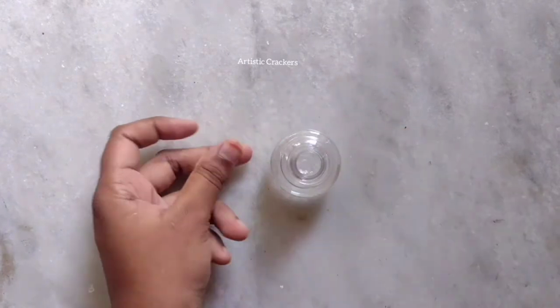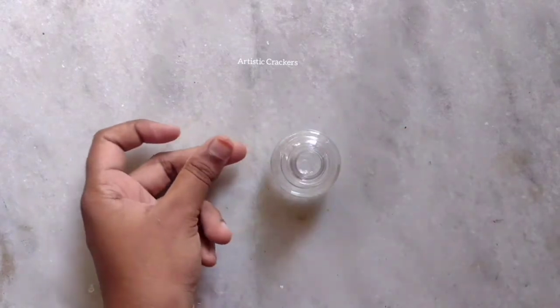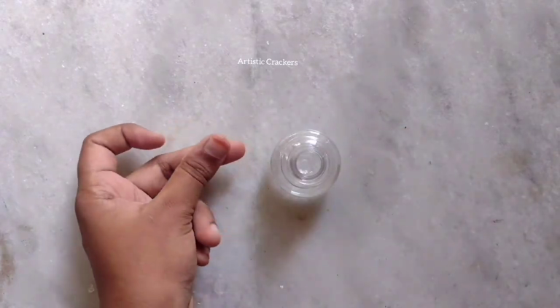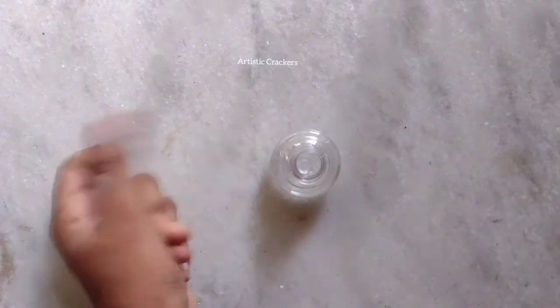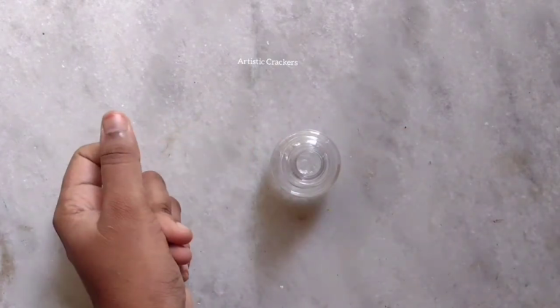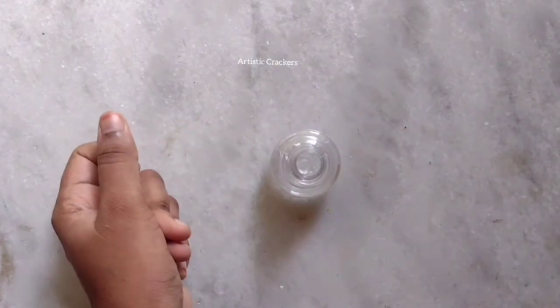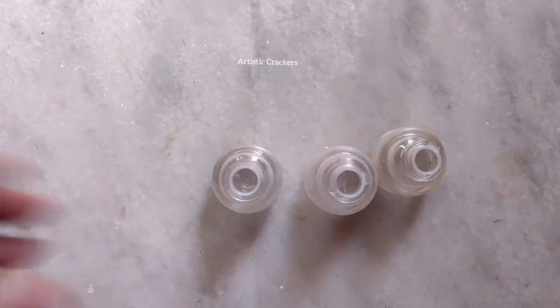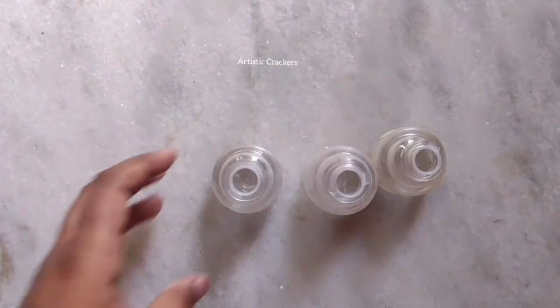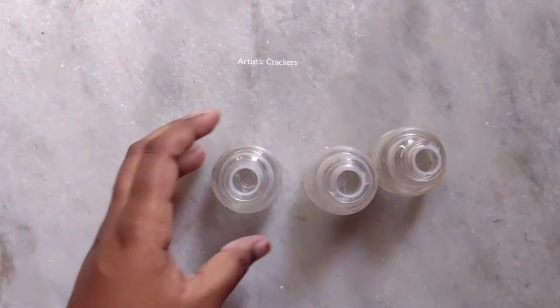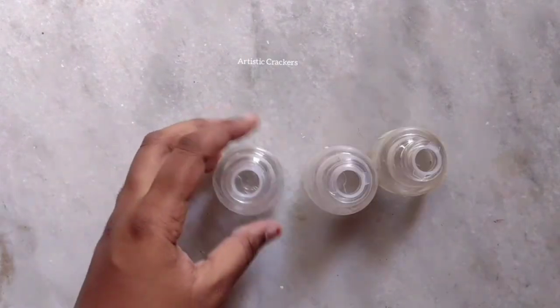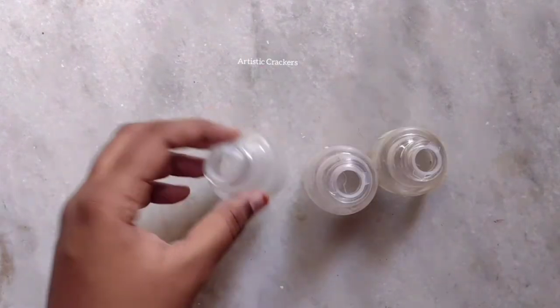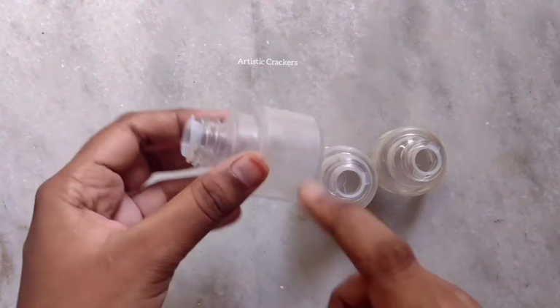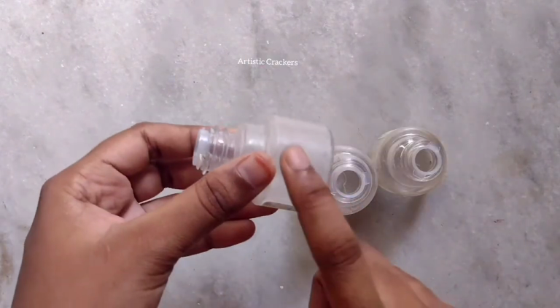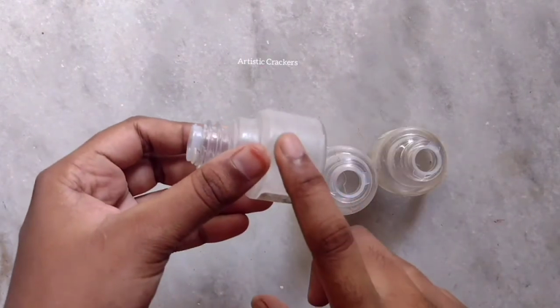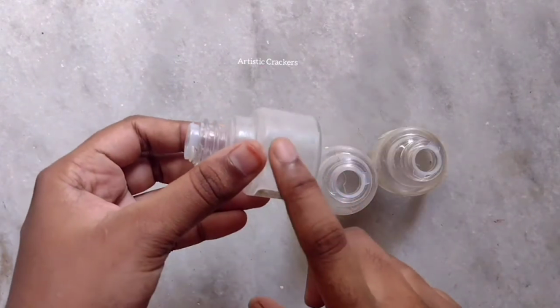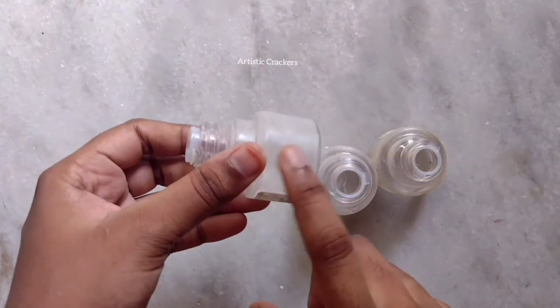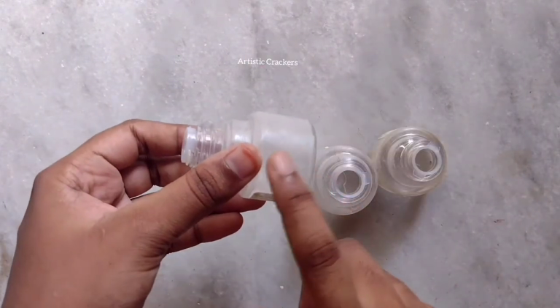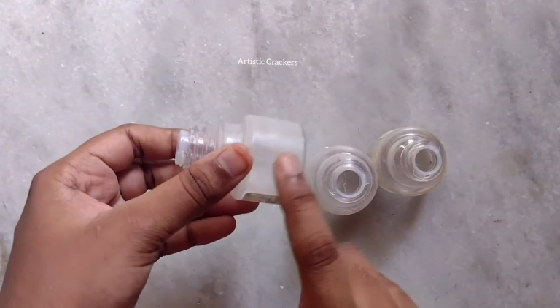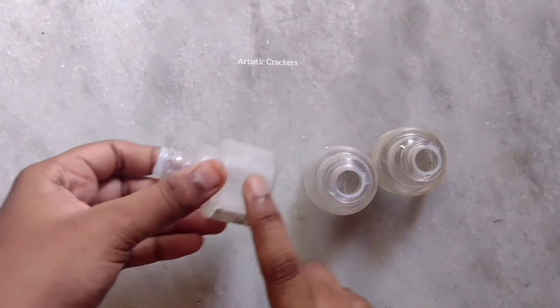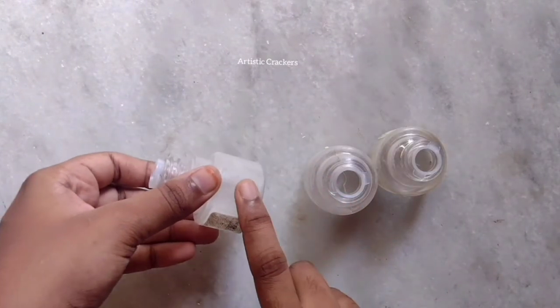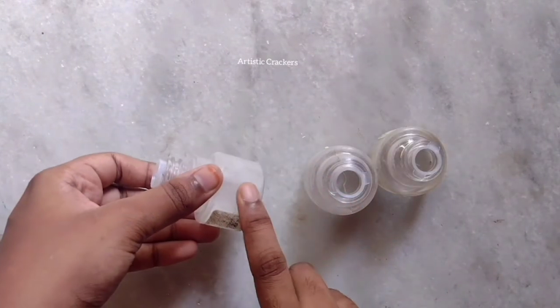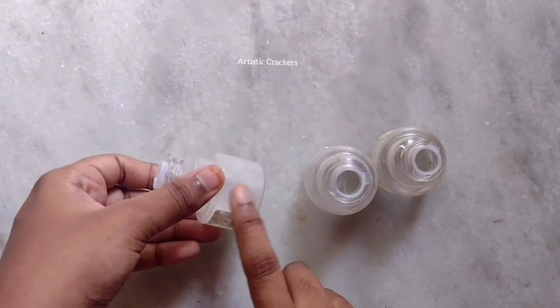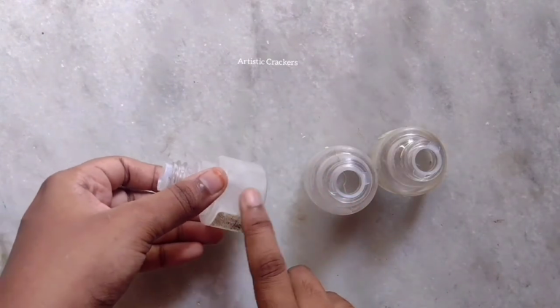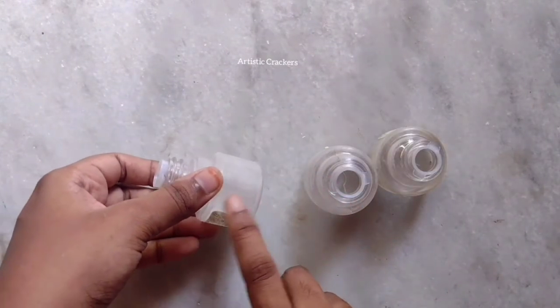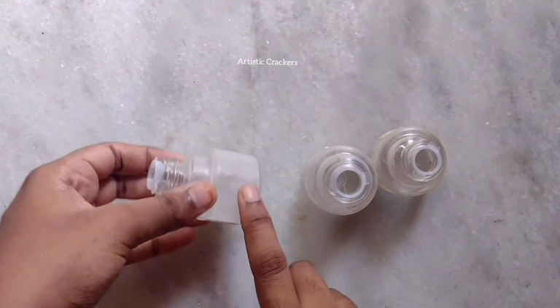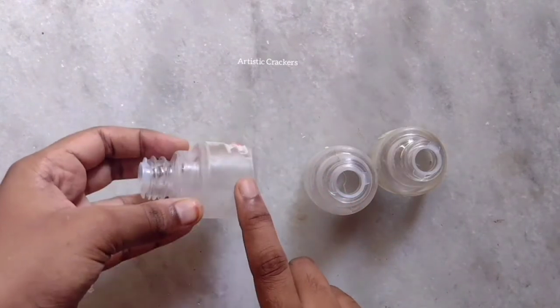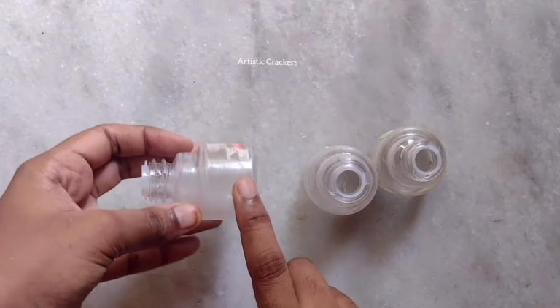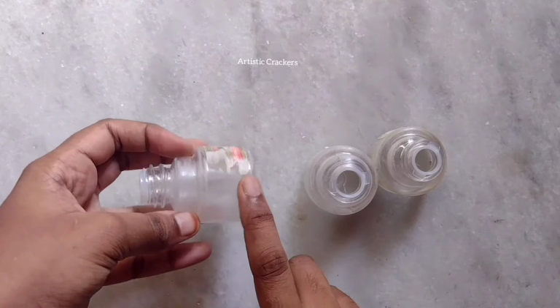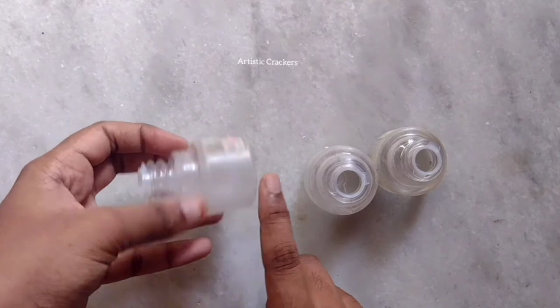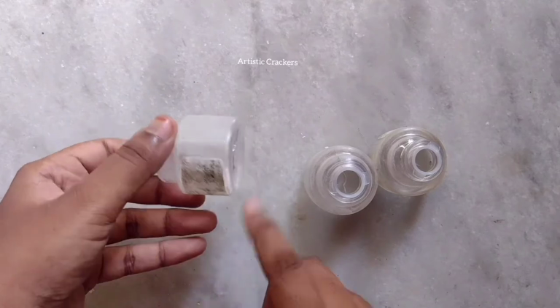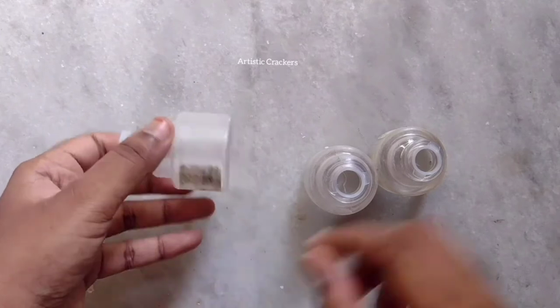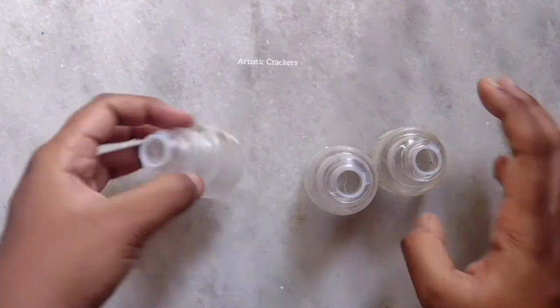First of all, I am going to rub it in a plastic coat. I am going to use it on the wall.